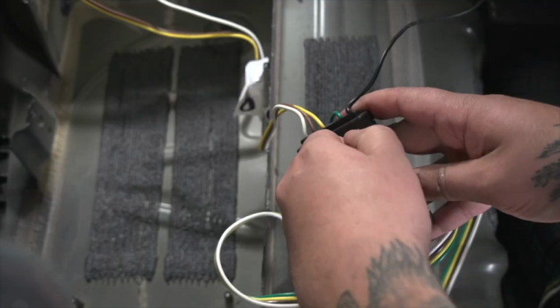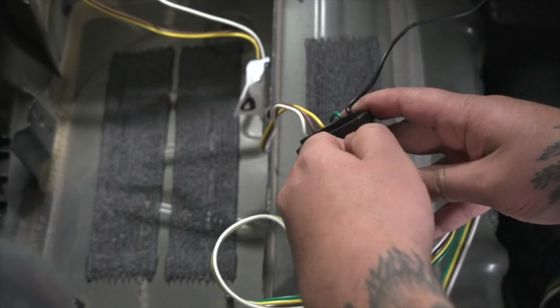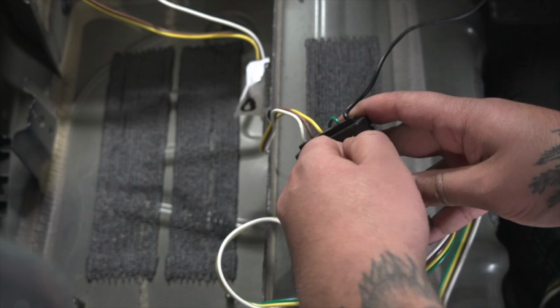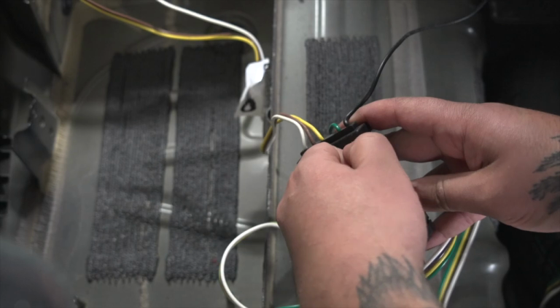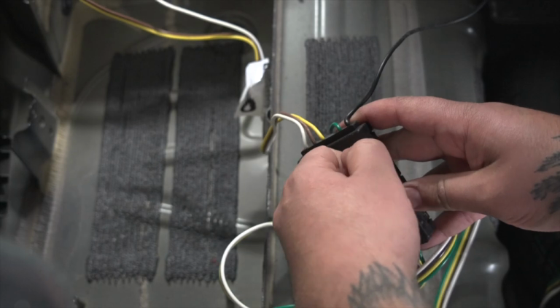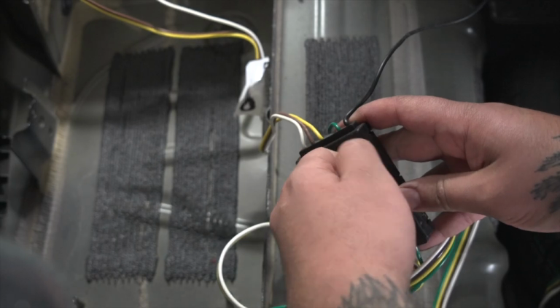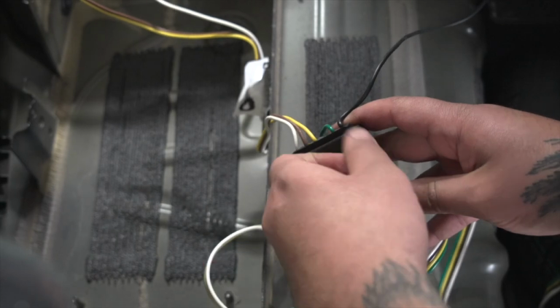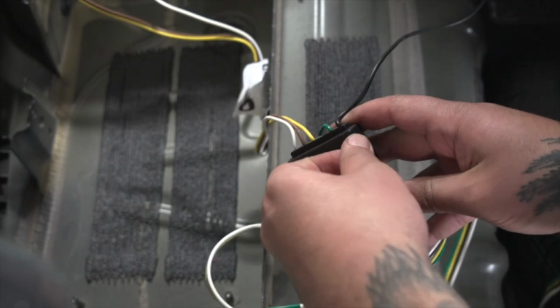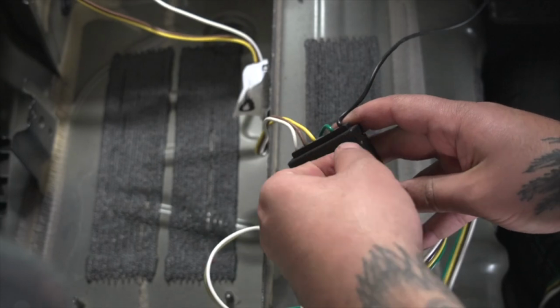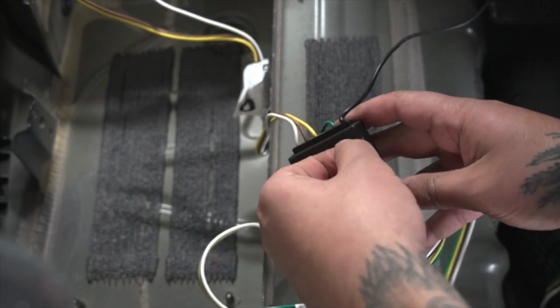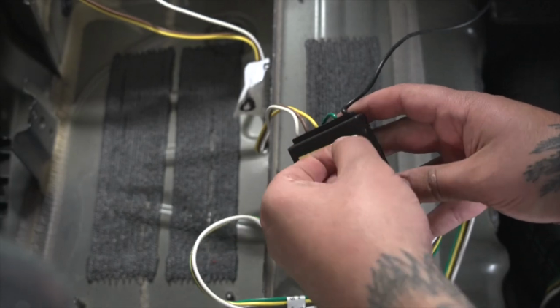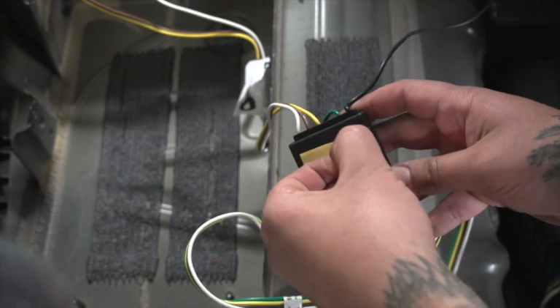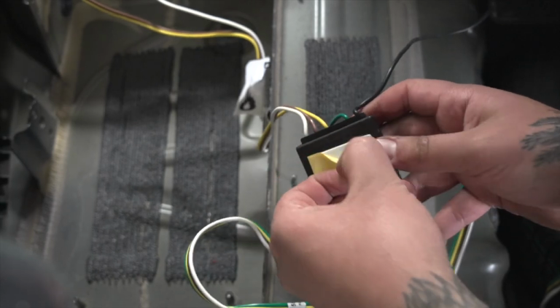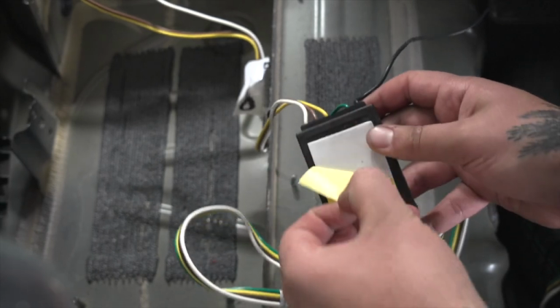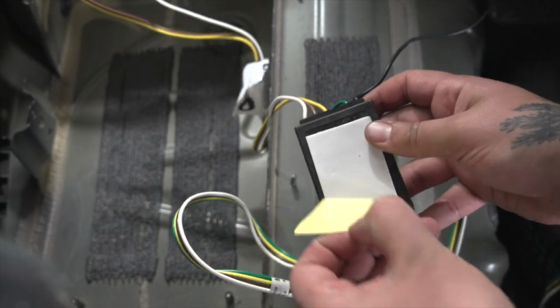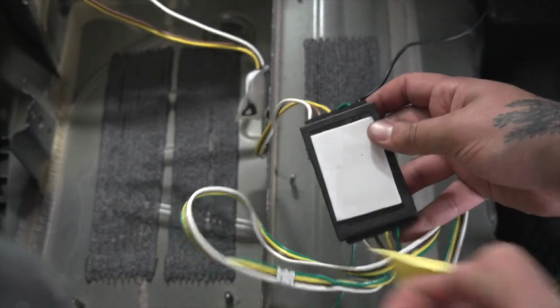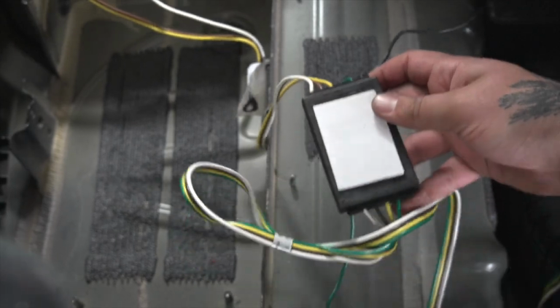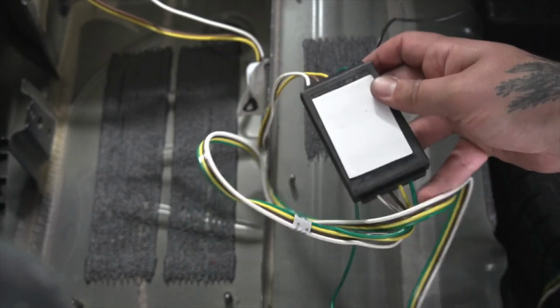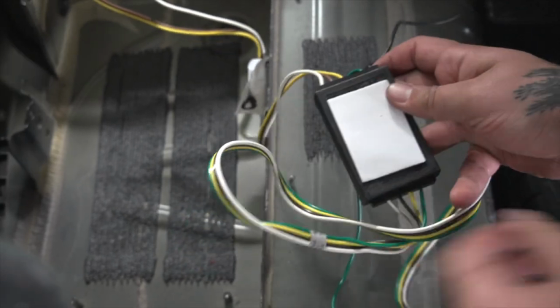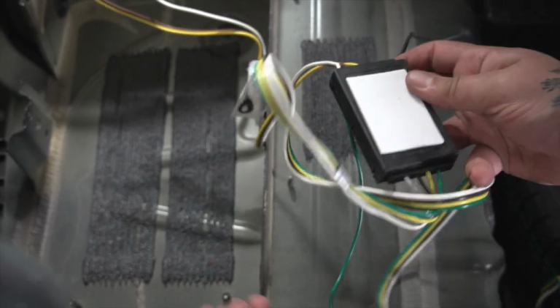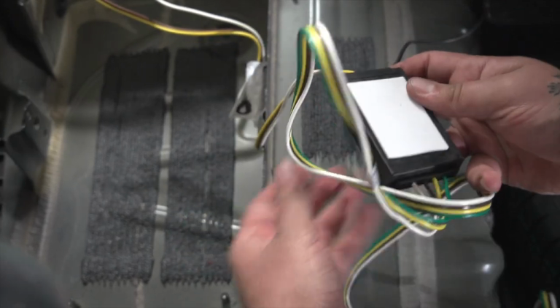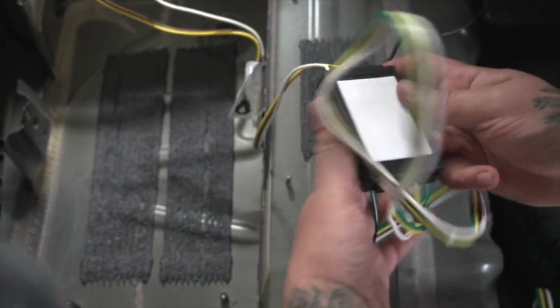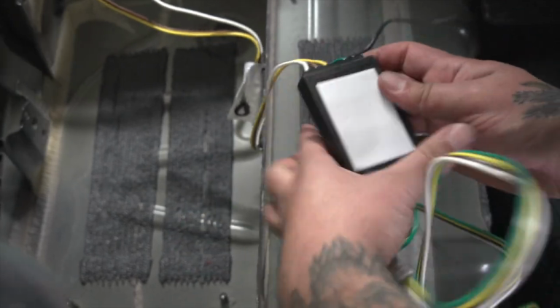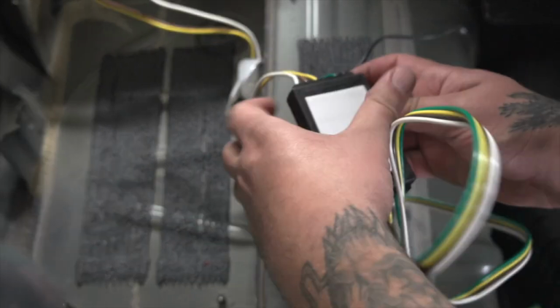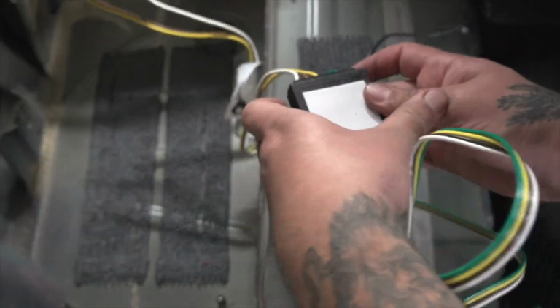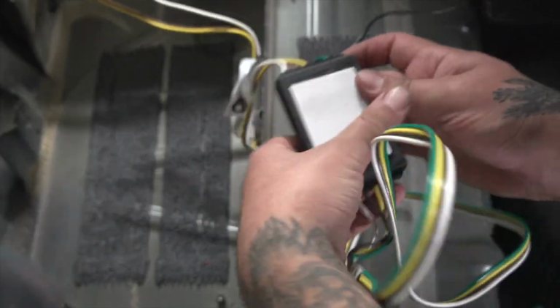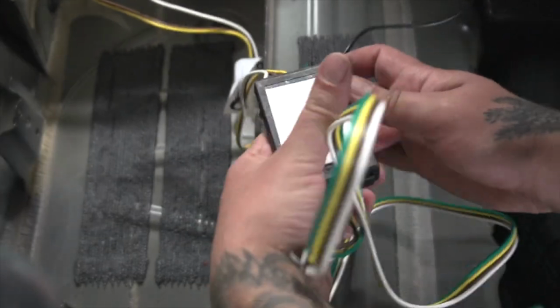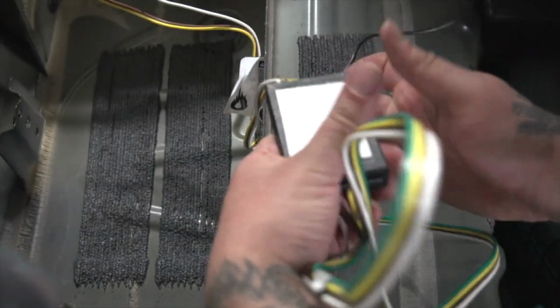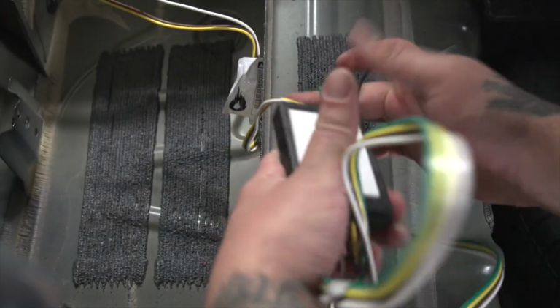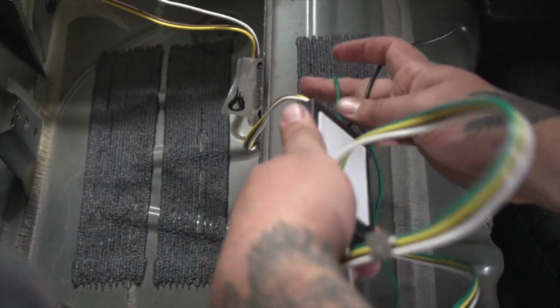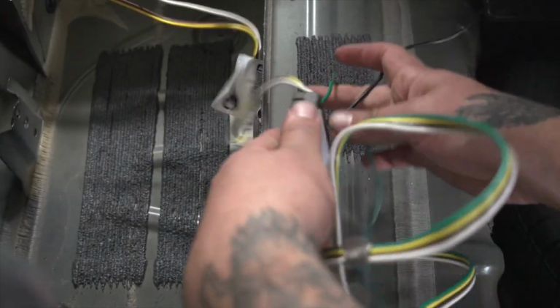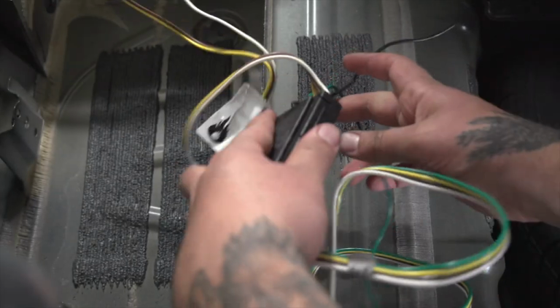We're going to mount our wiring module. It will be on the inside of the driver's side of the rail in the trunk panel.